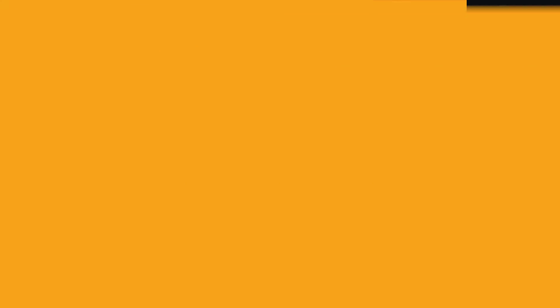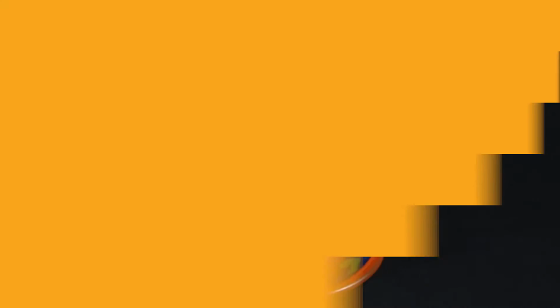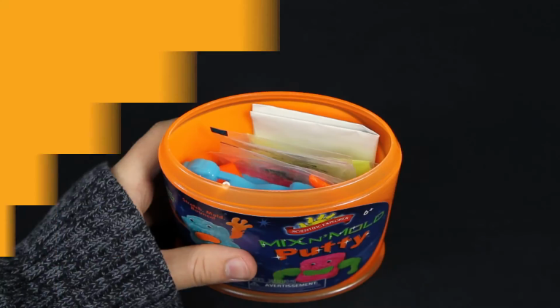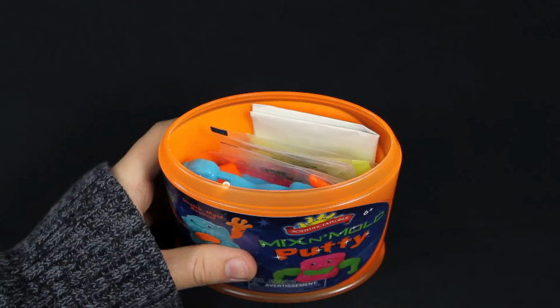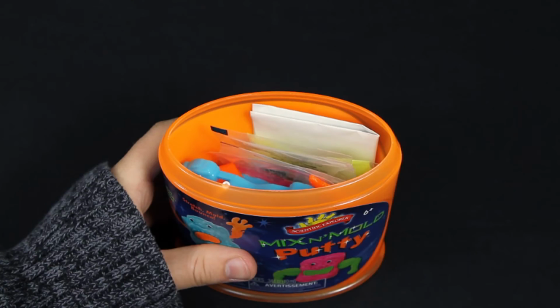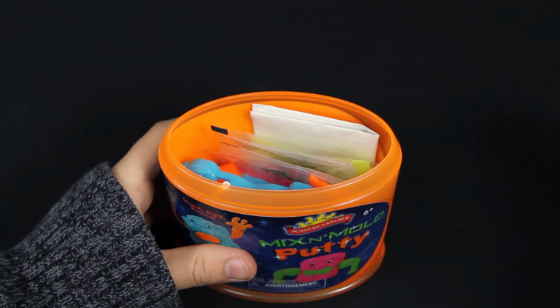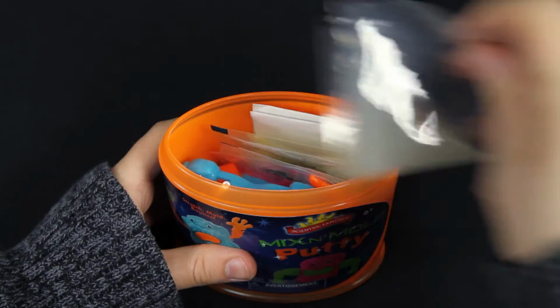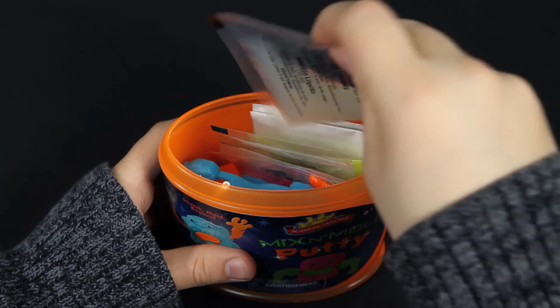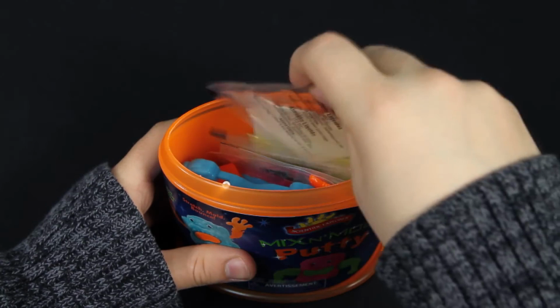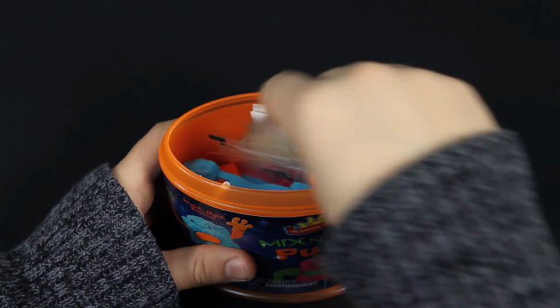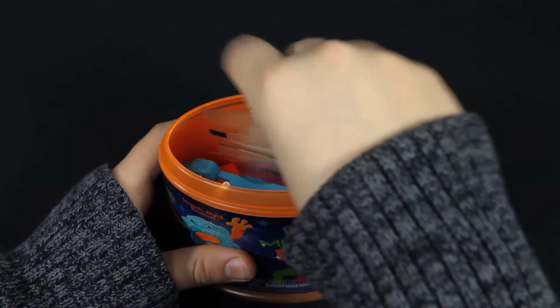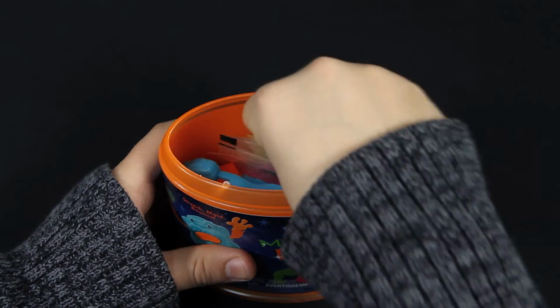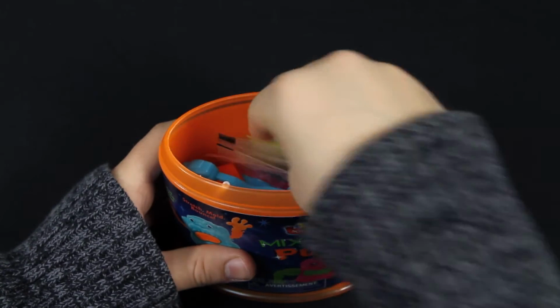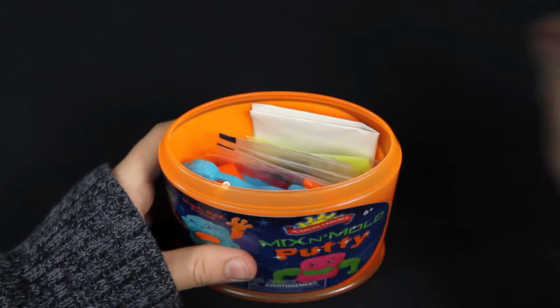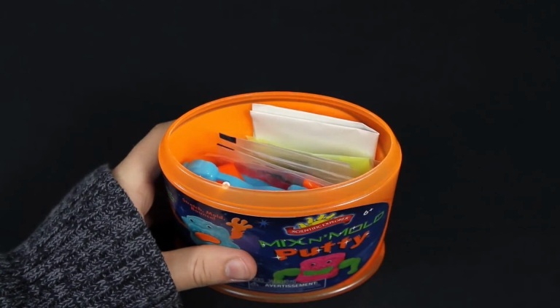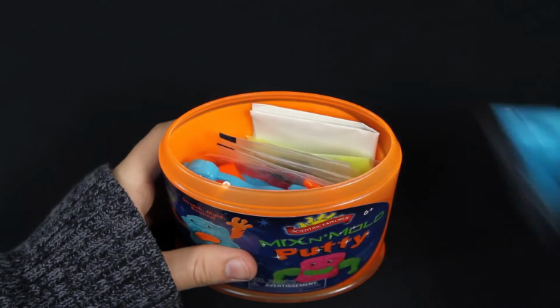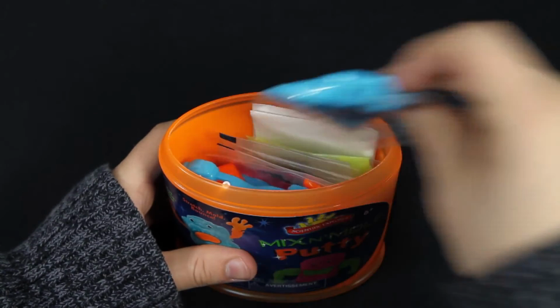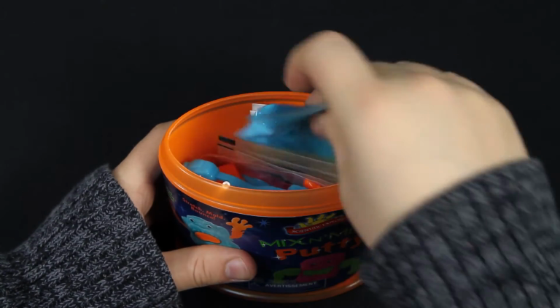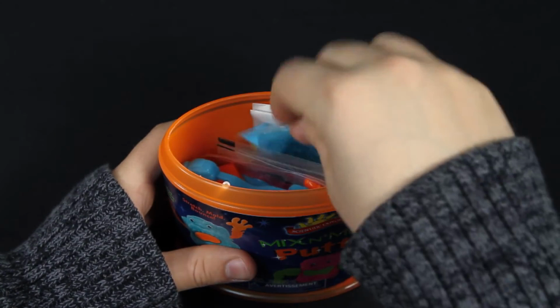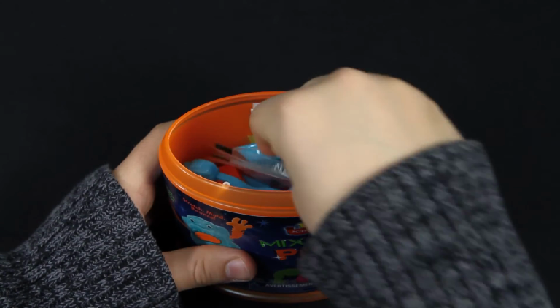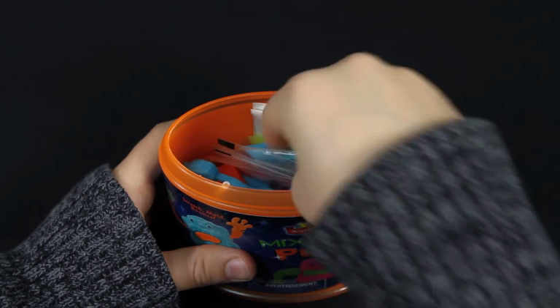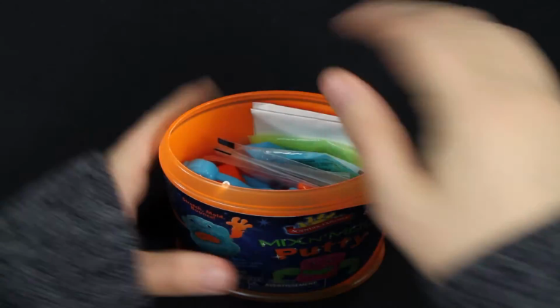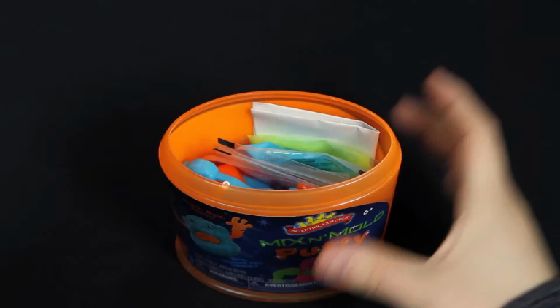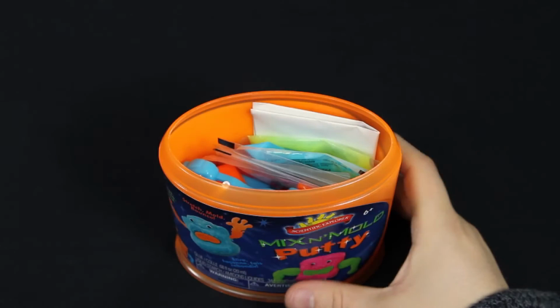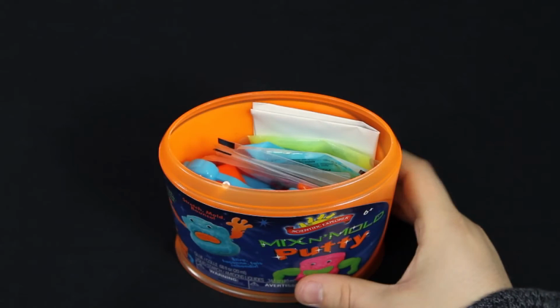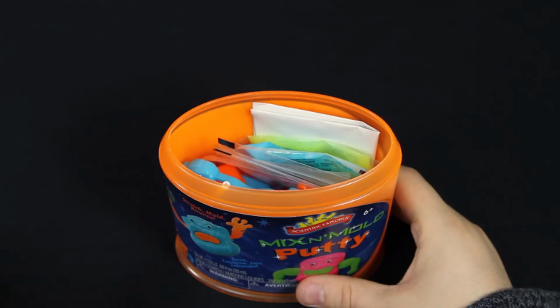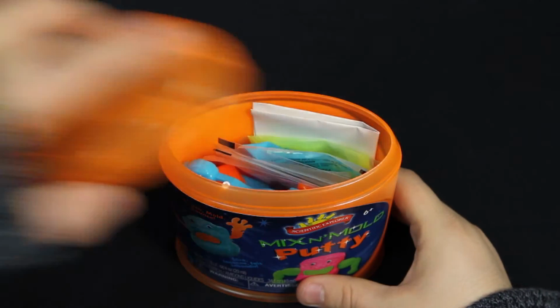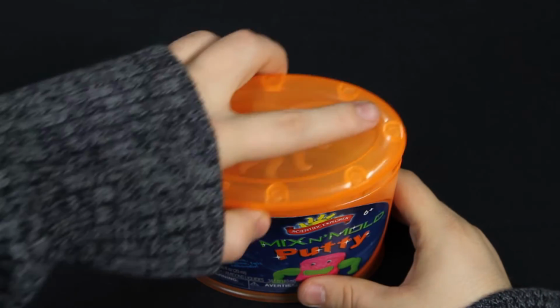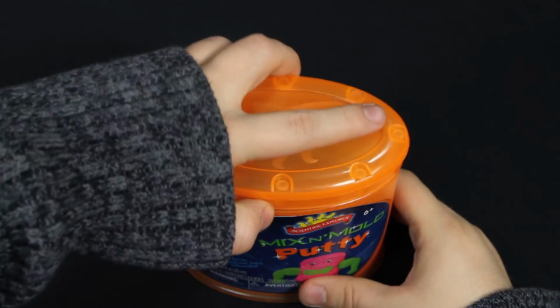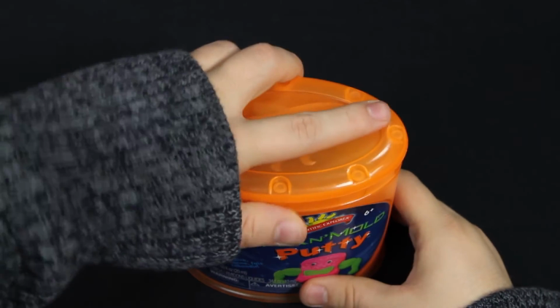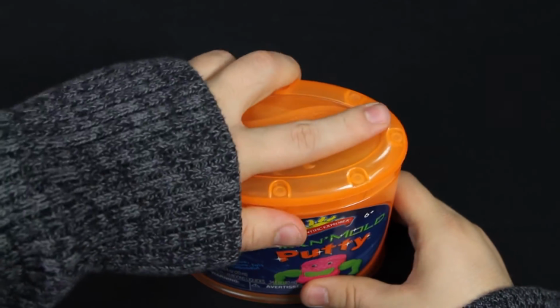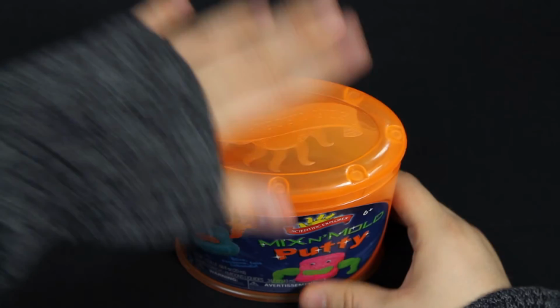And when you're done, everything fits back in the can container for easy cleanup and storage for future play.